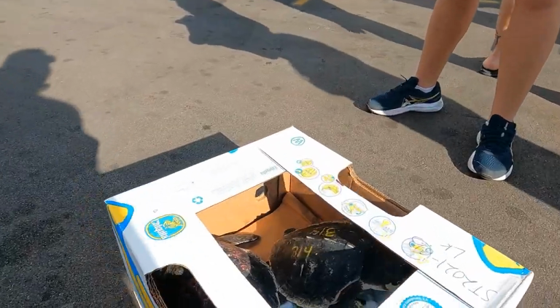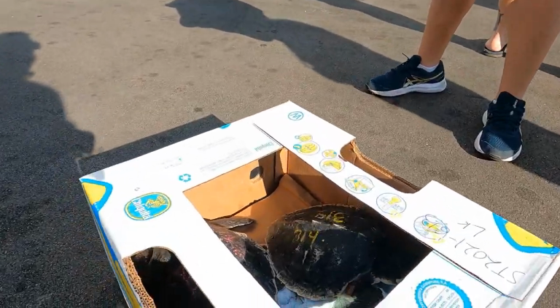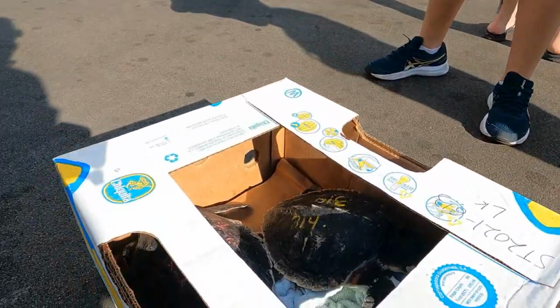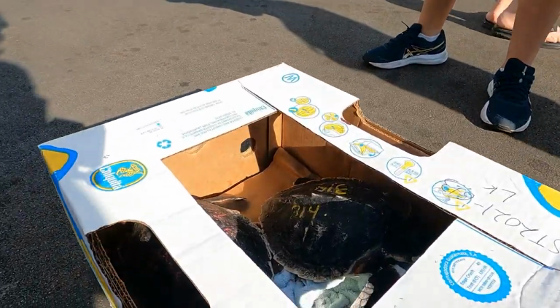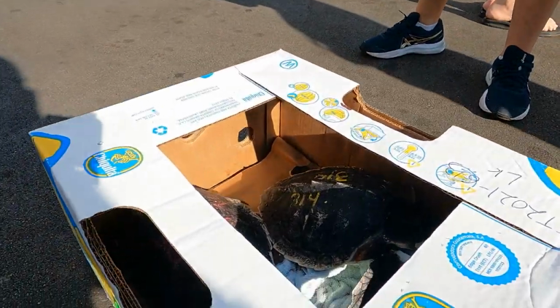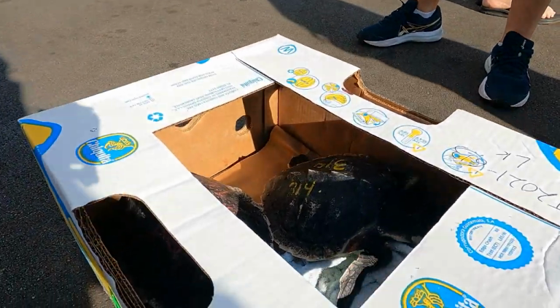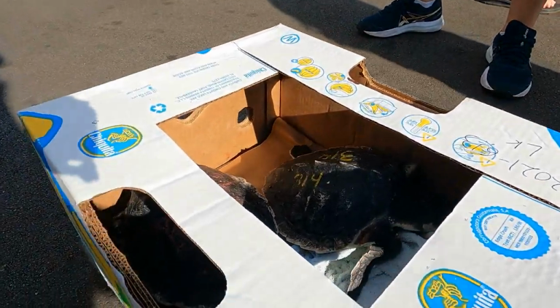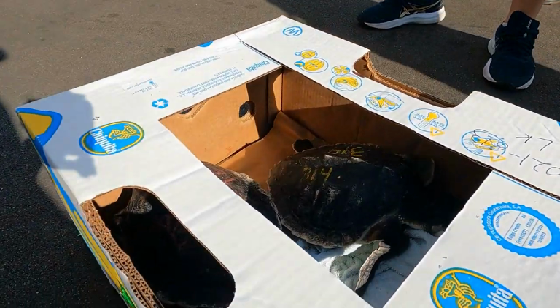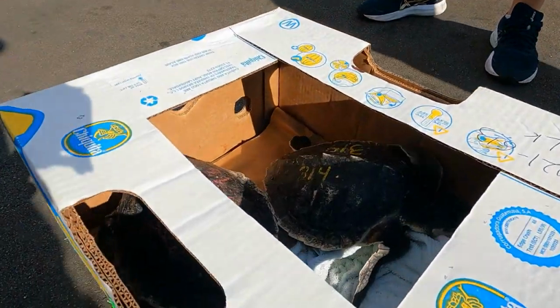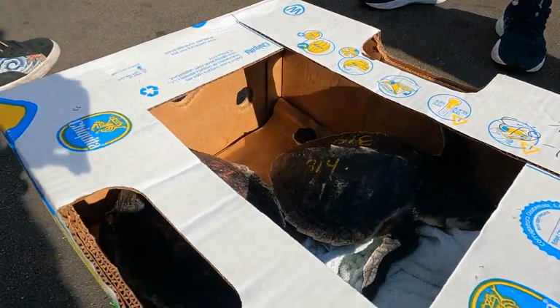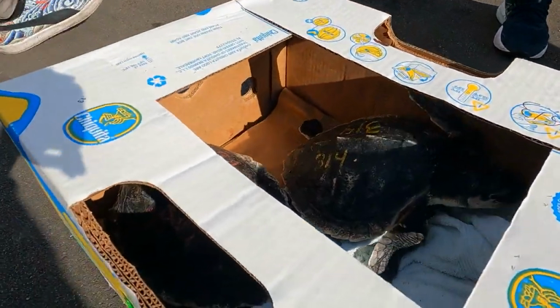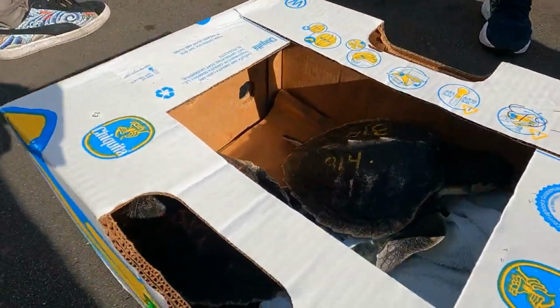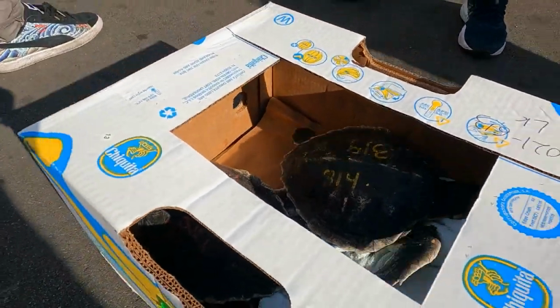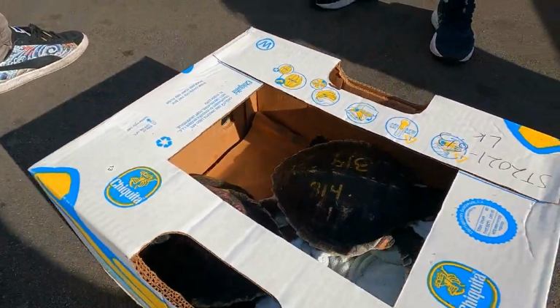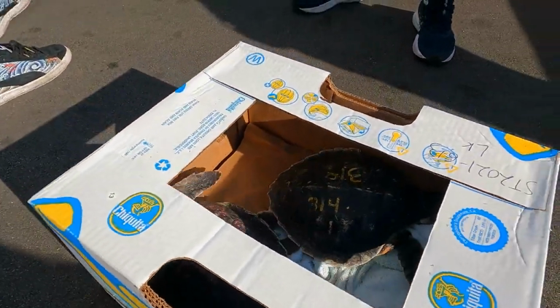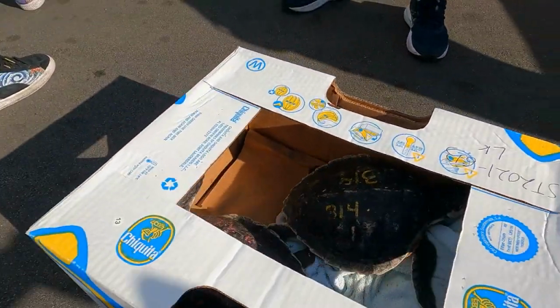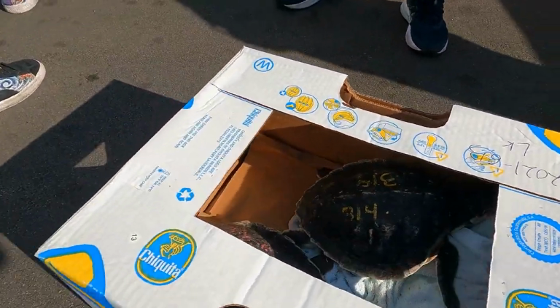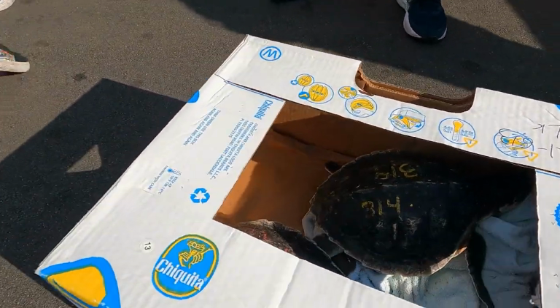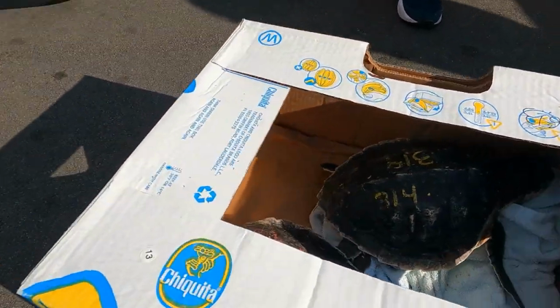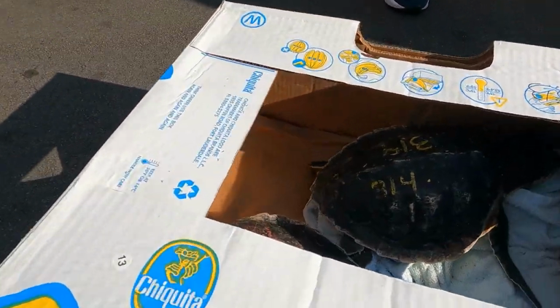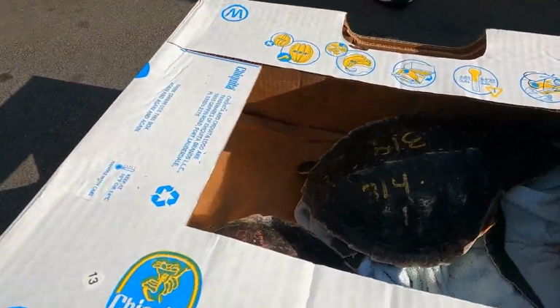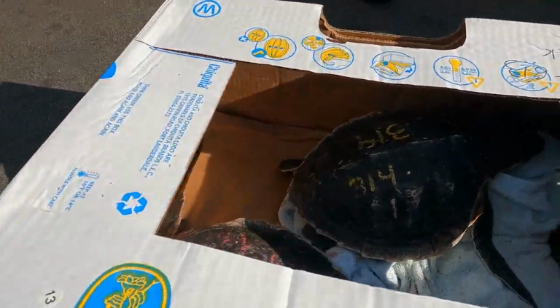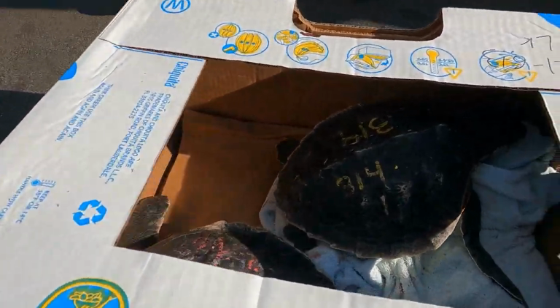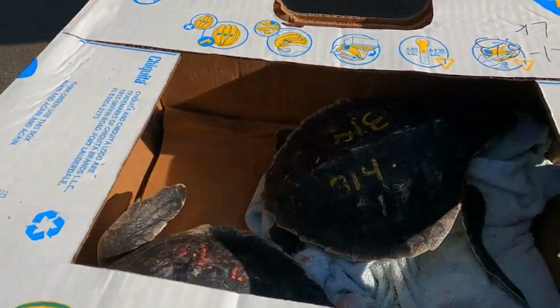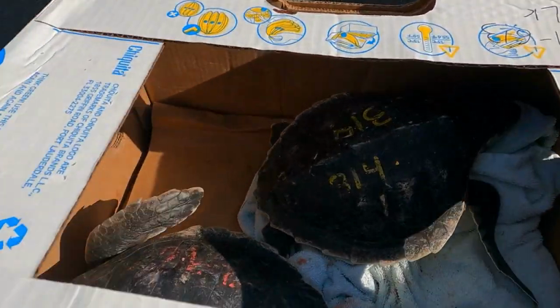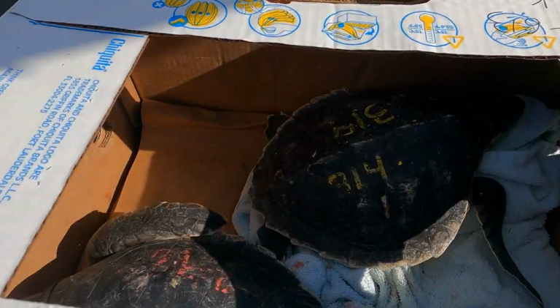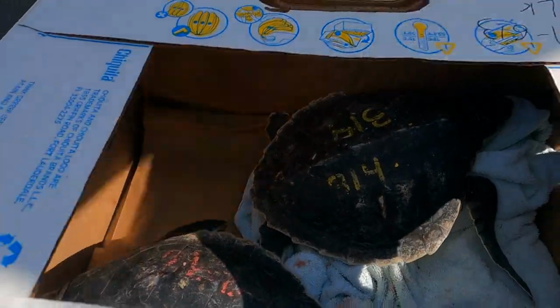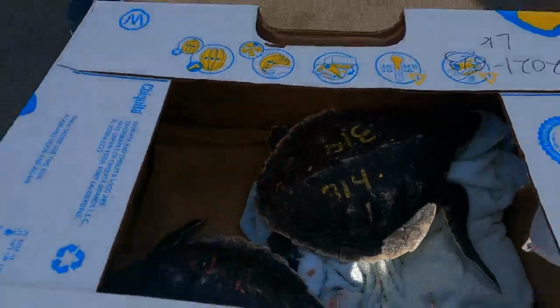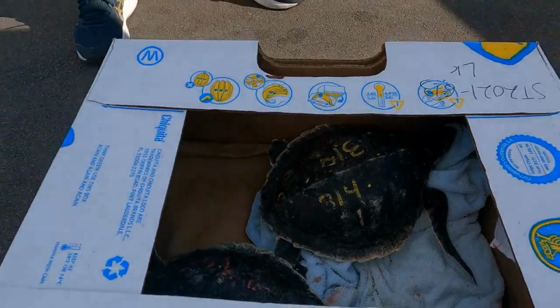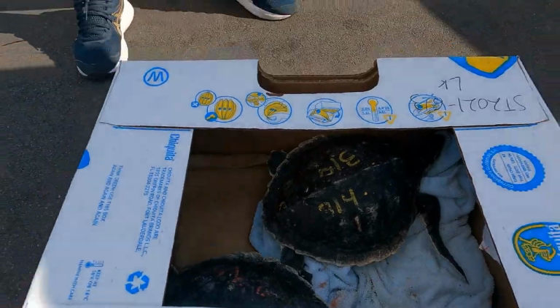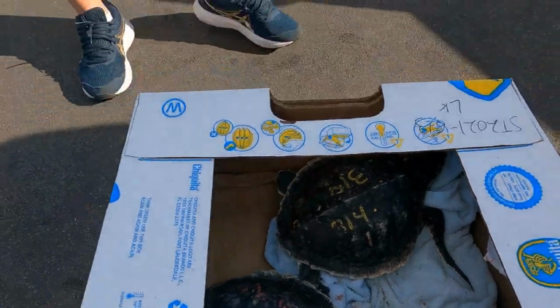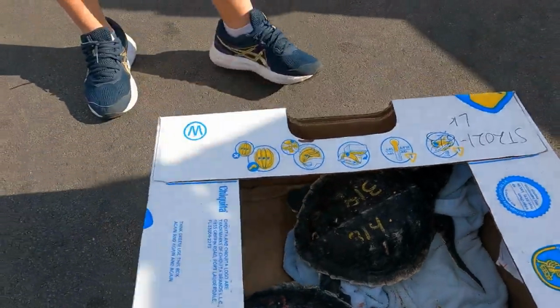Surprise! It's a turtle — a juvenile Kemp's Ridley sea turtle to be specific.